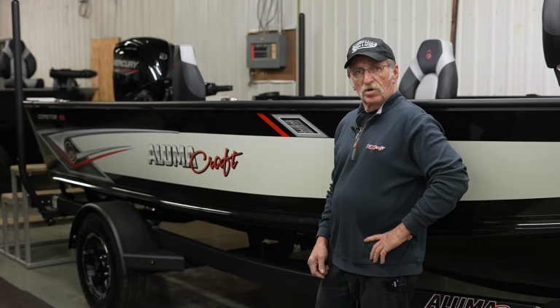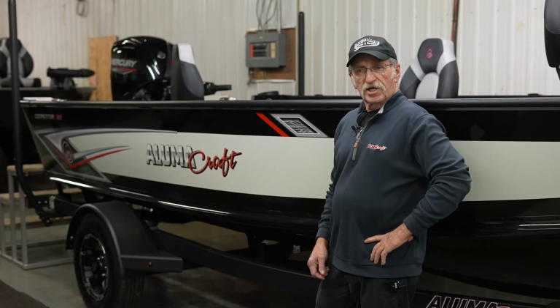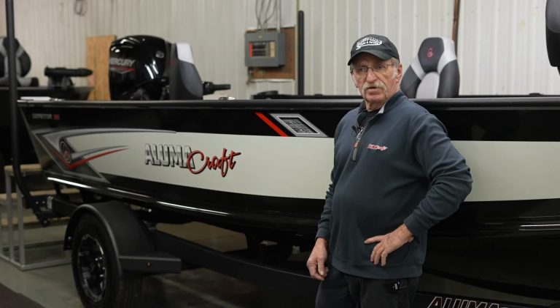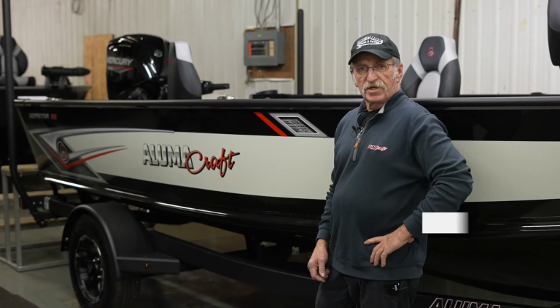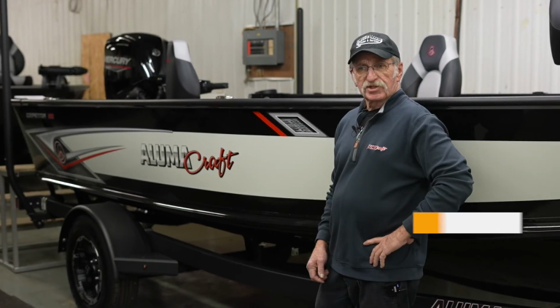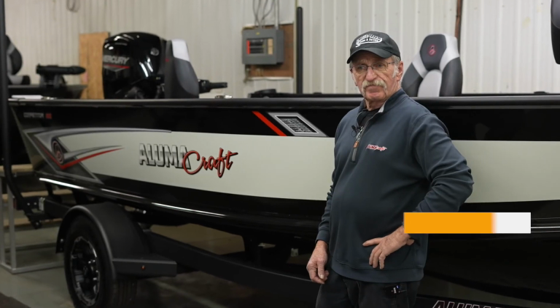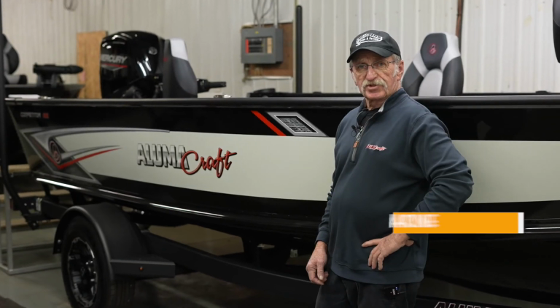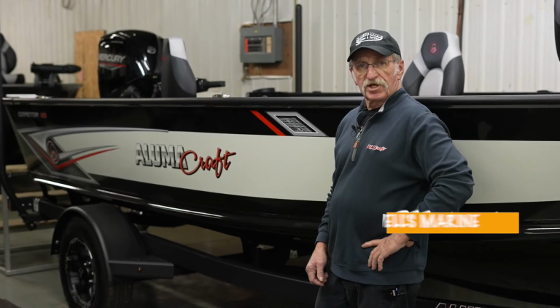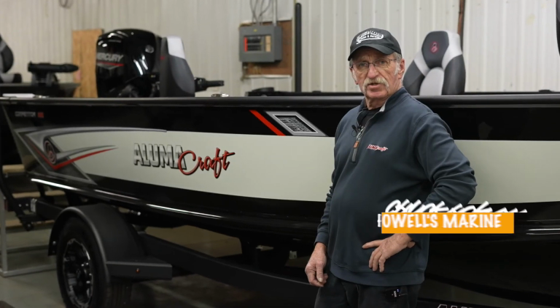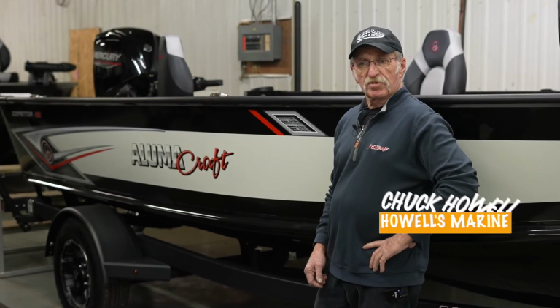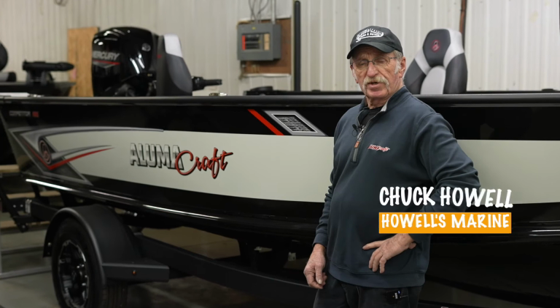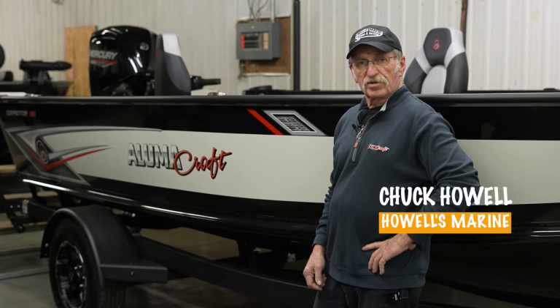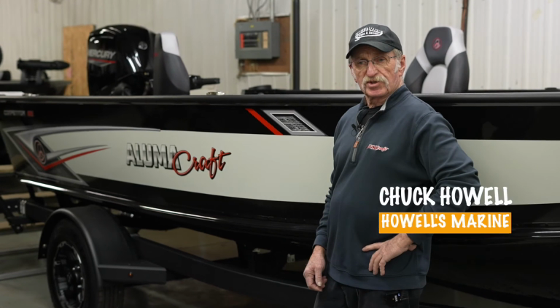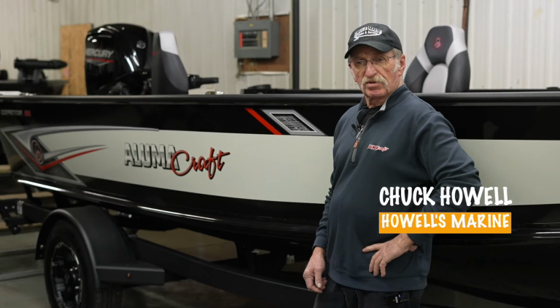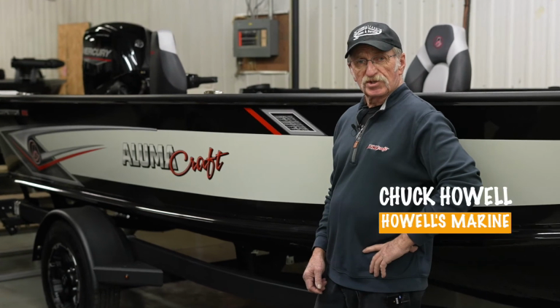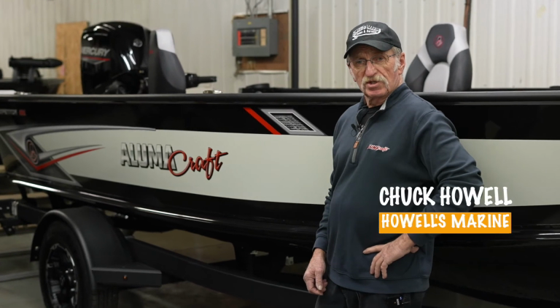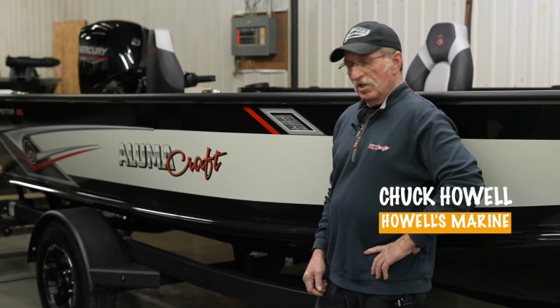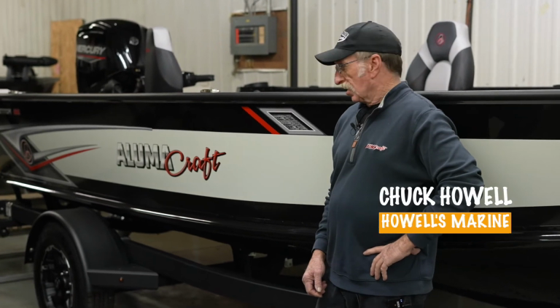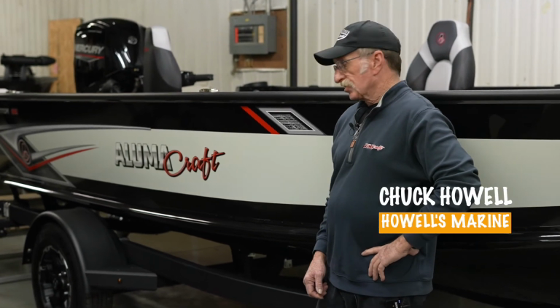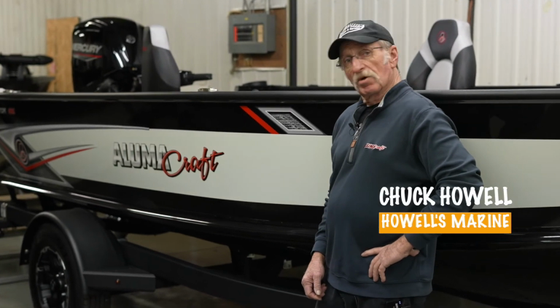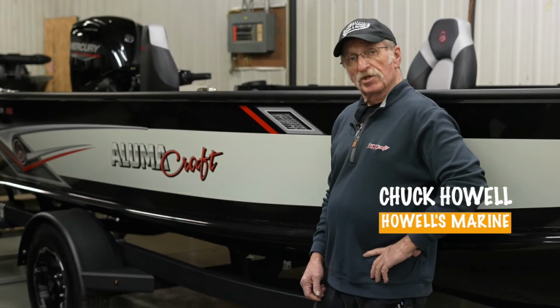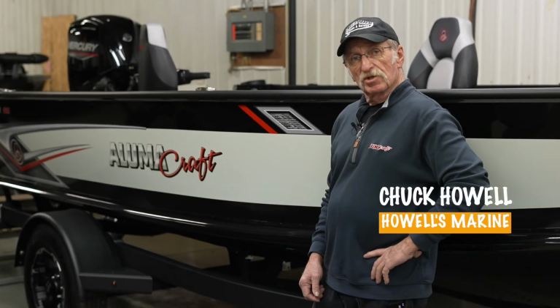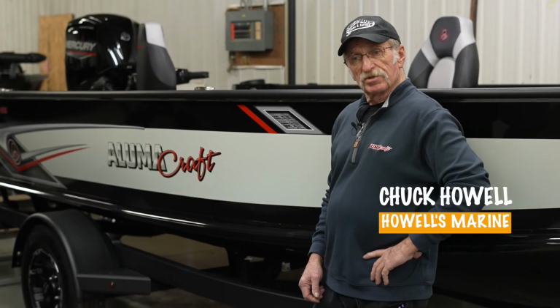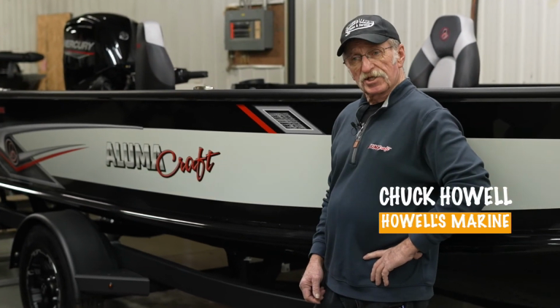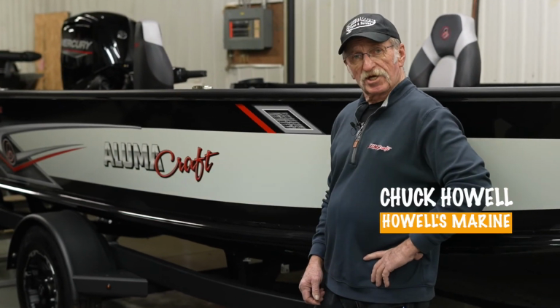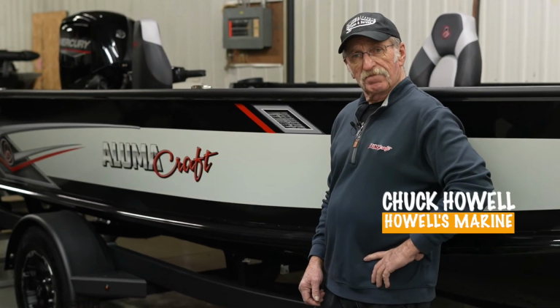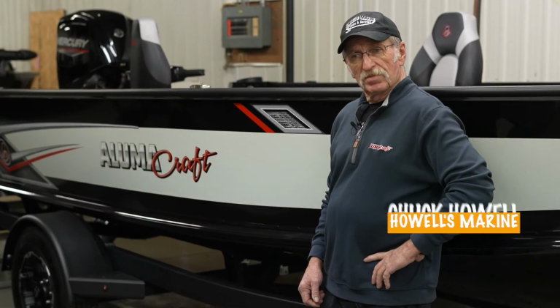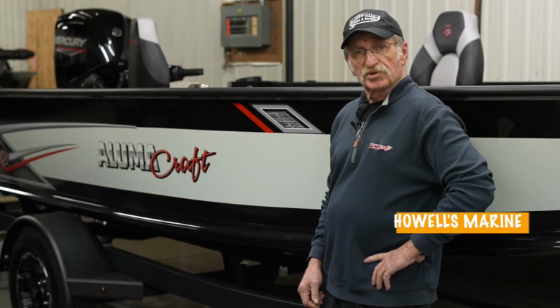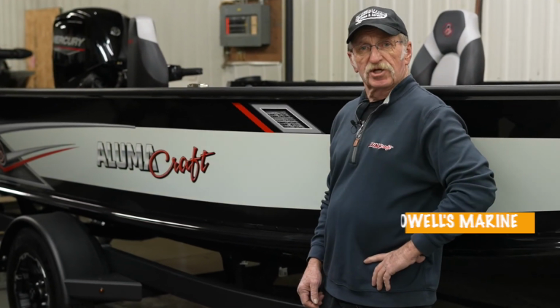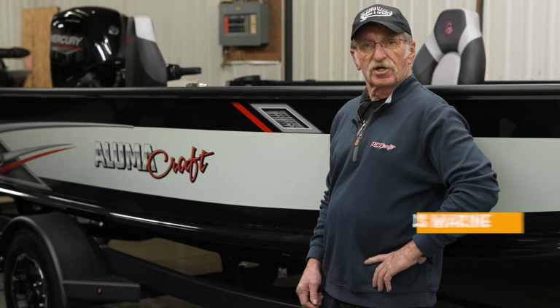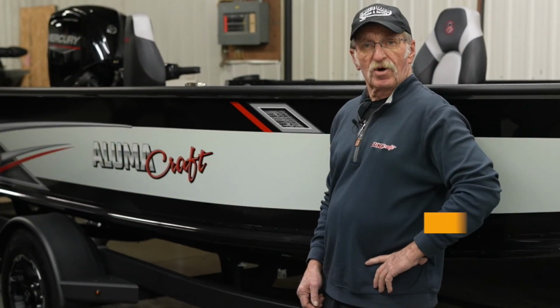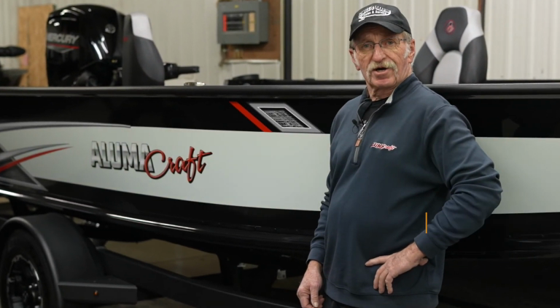Okay, that's it for today on the Competitor Series. So until next time, see you on the water.